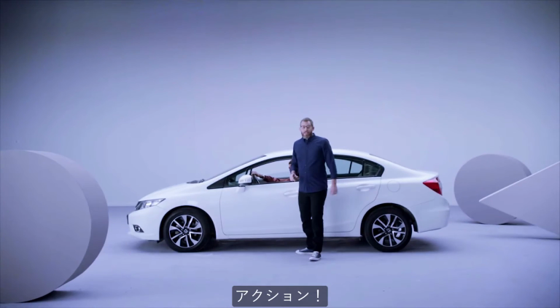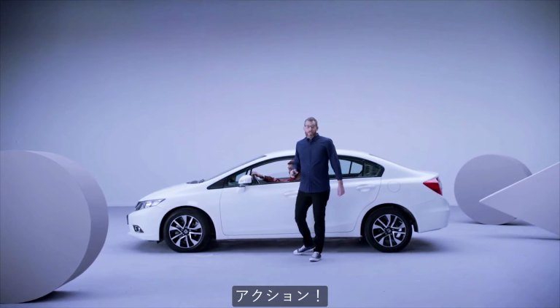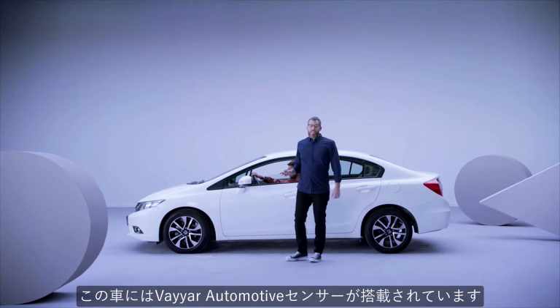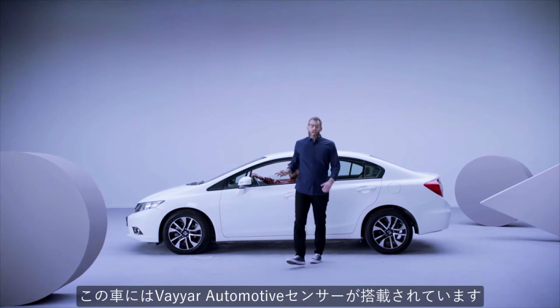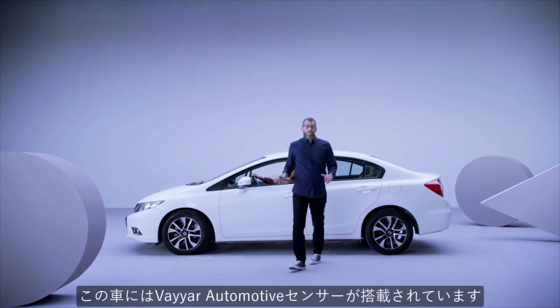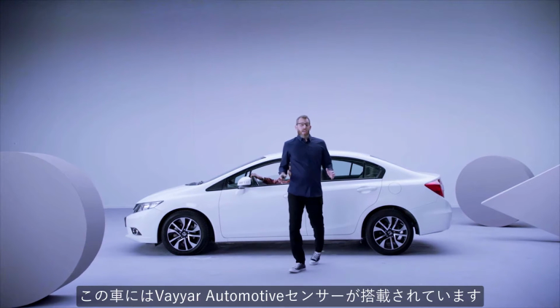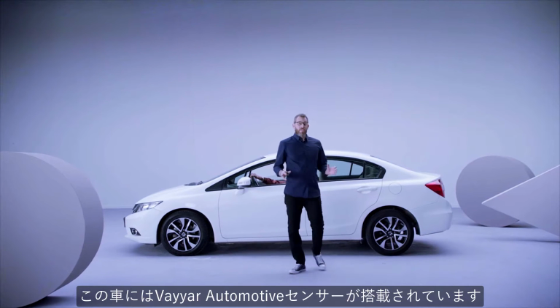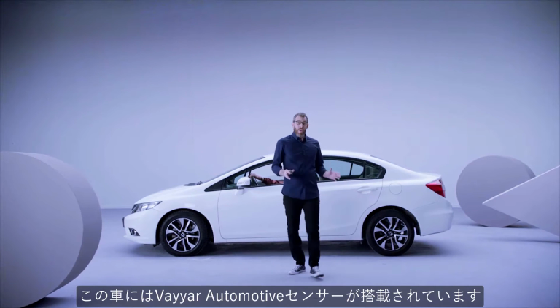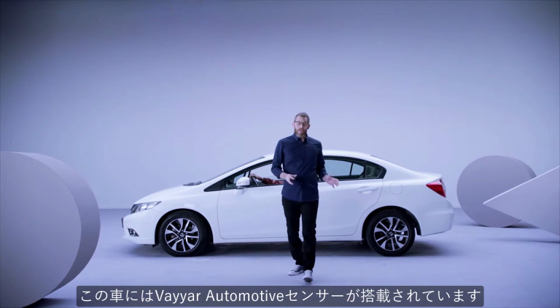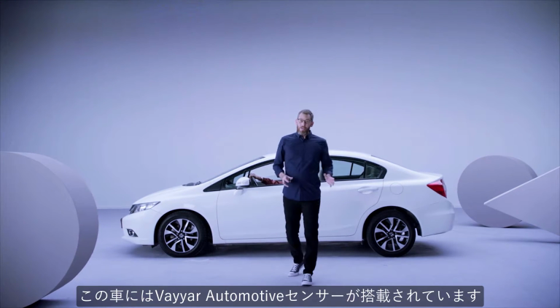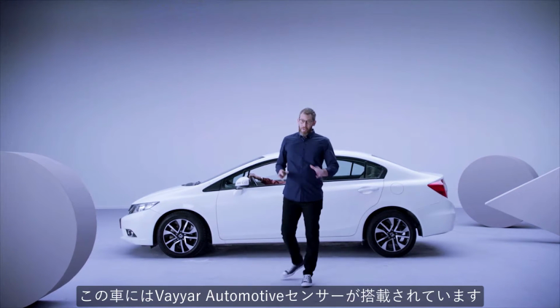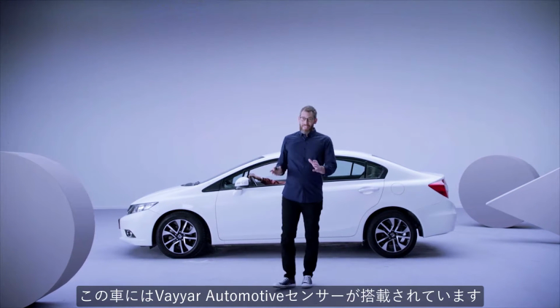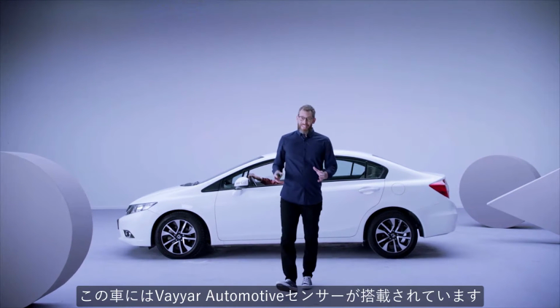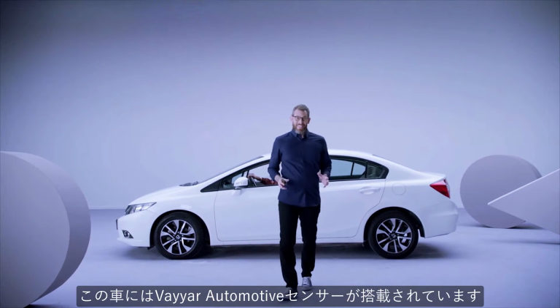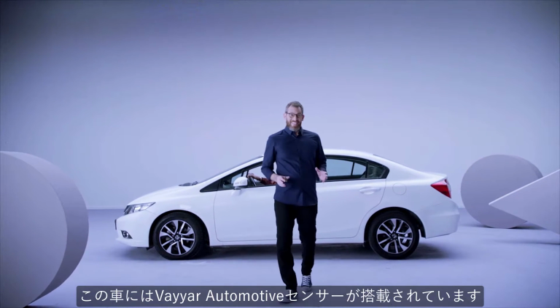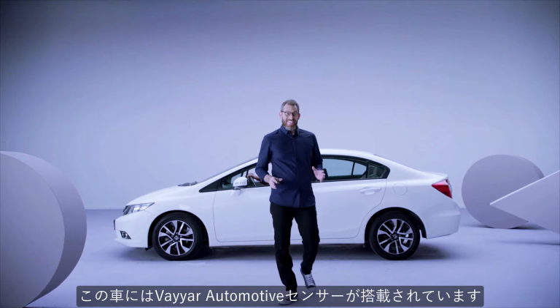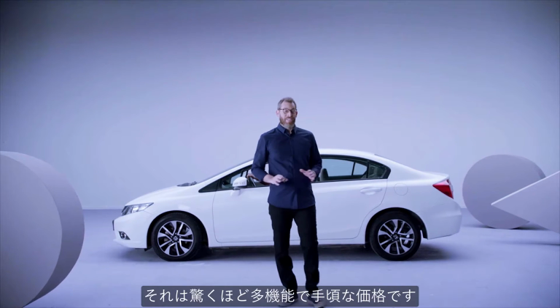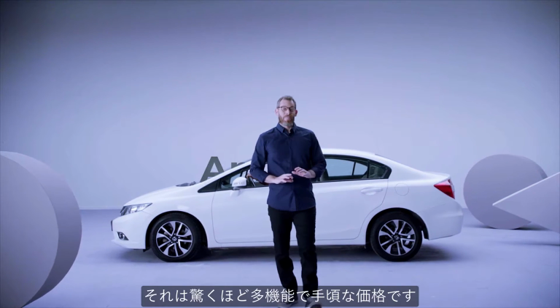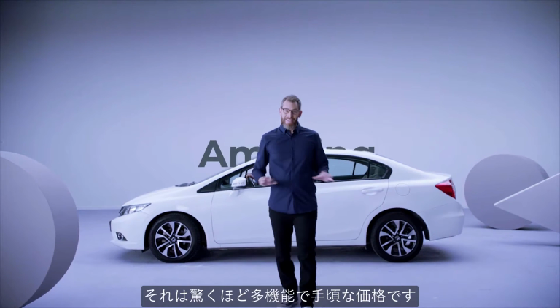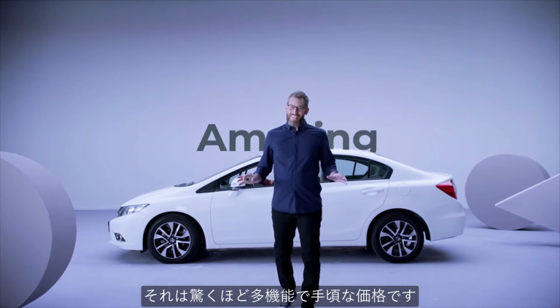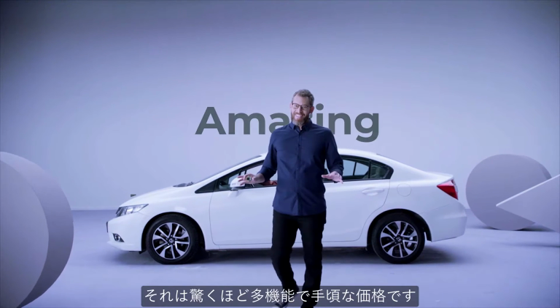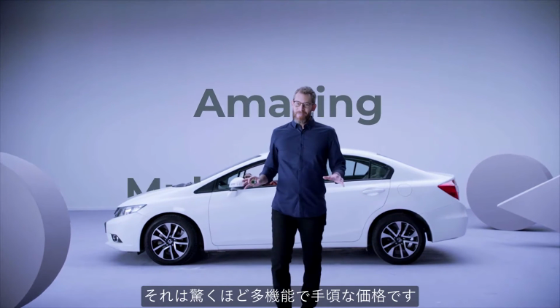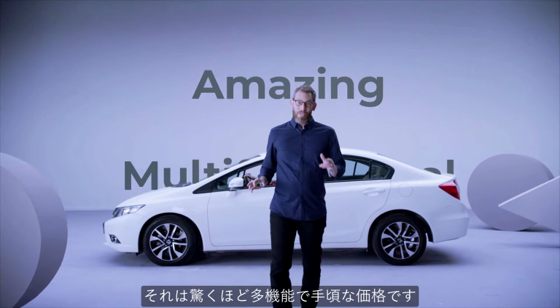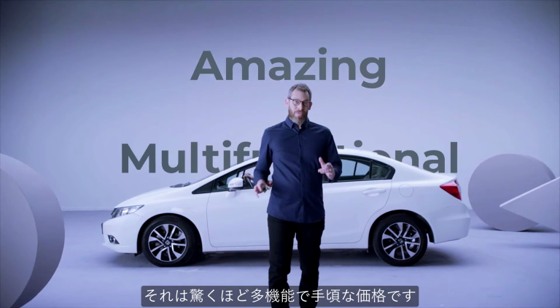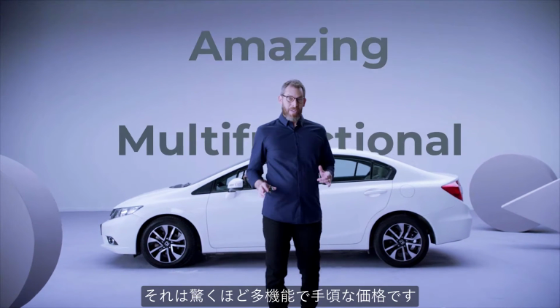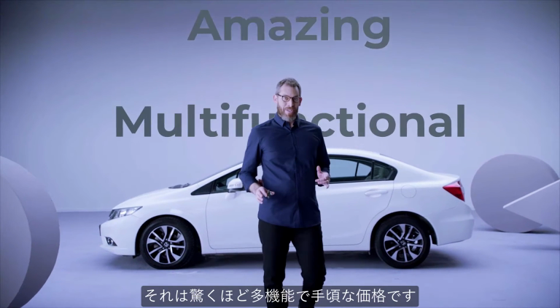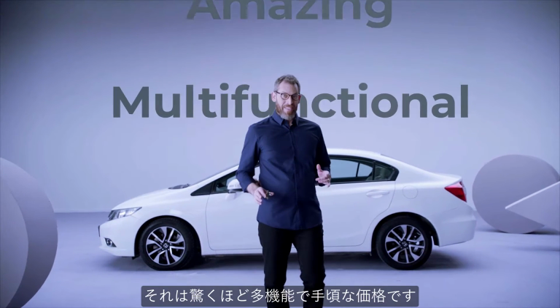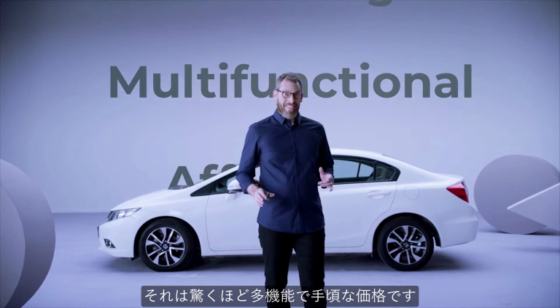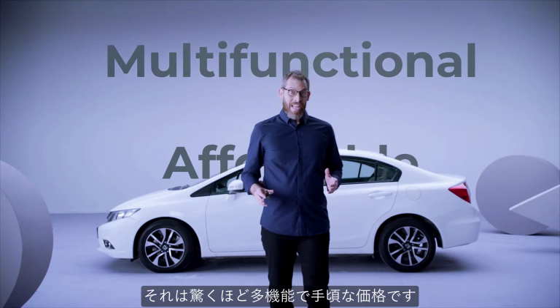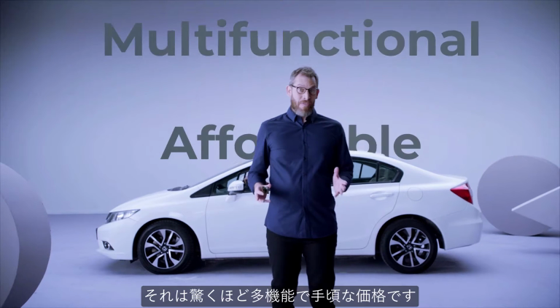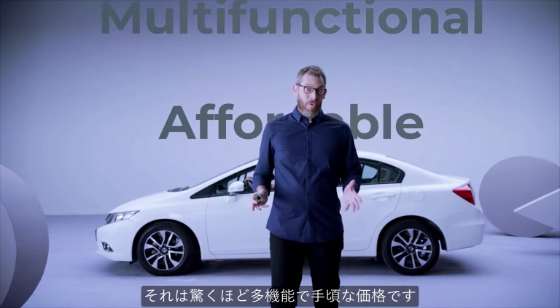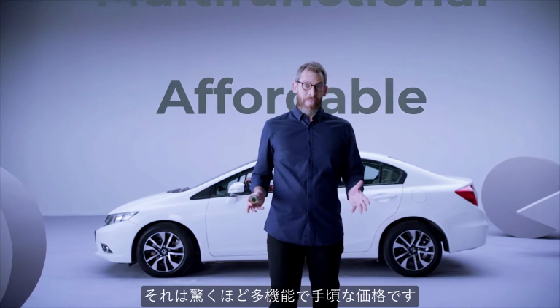This car has the Viya automotive sensor. It's amazing, multifunctional, and affordable.